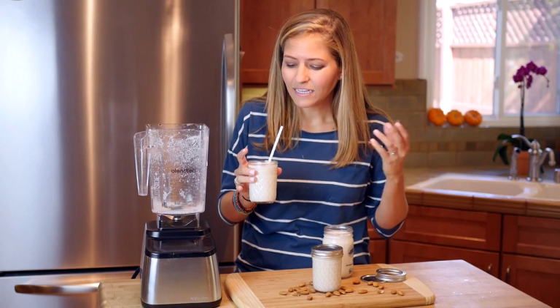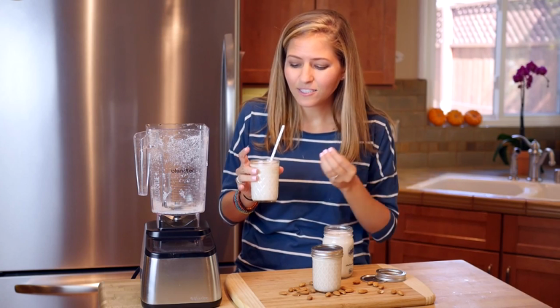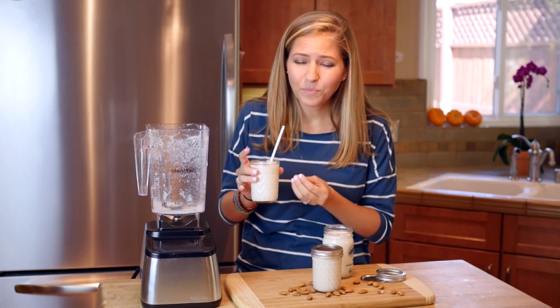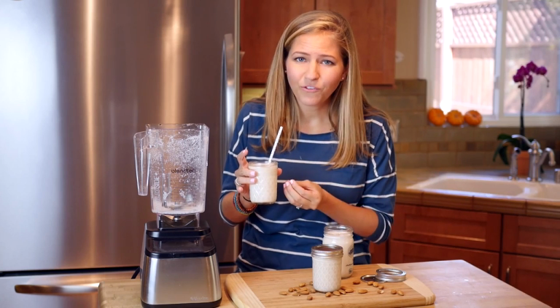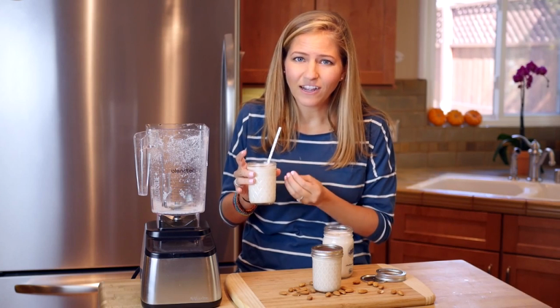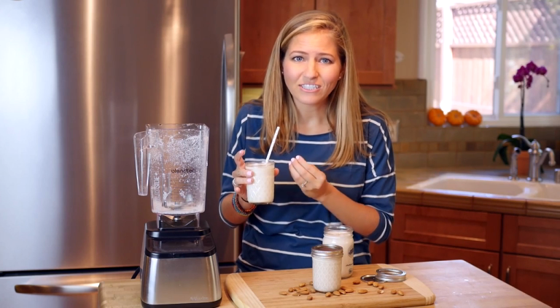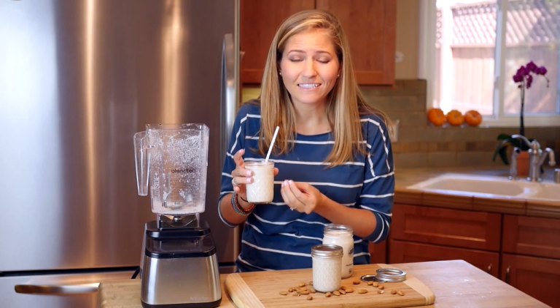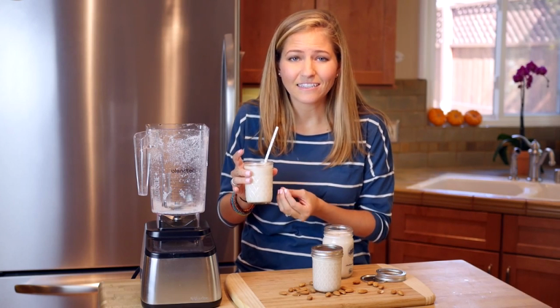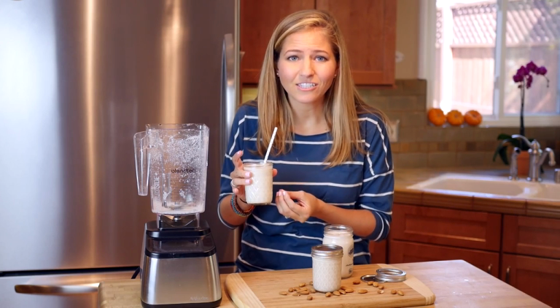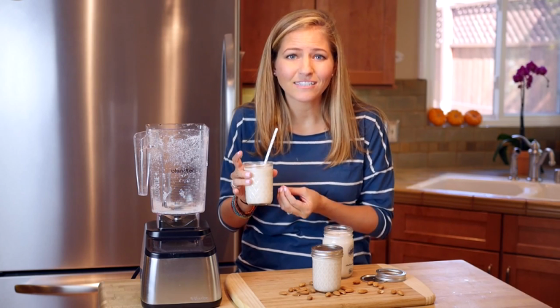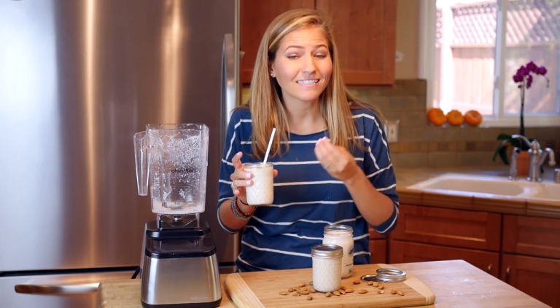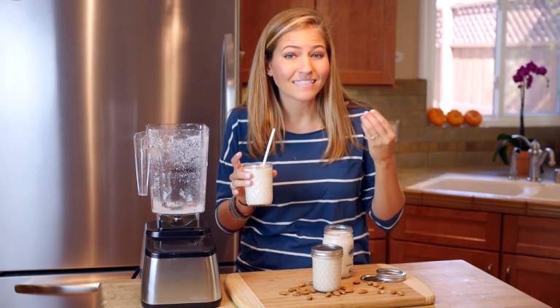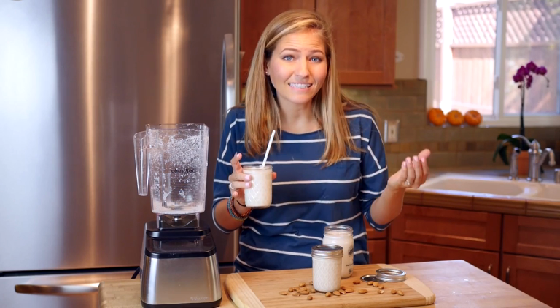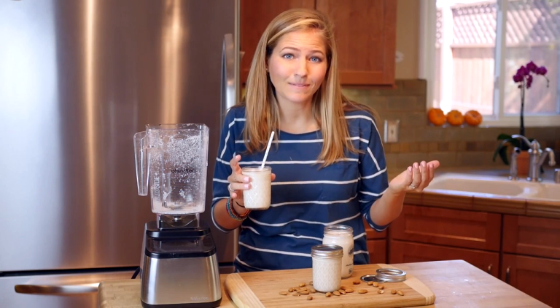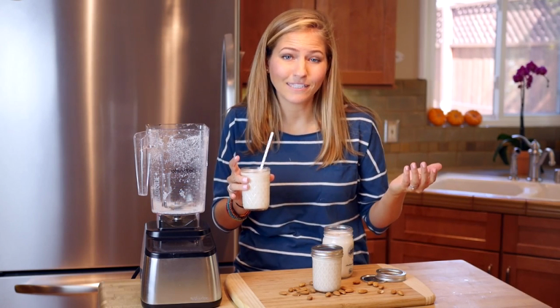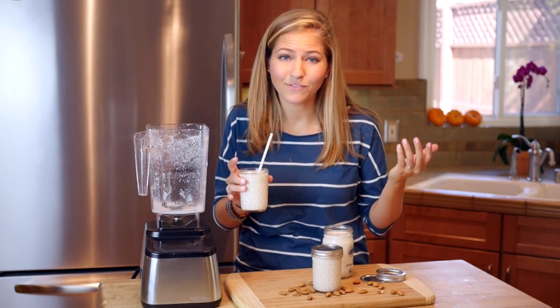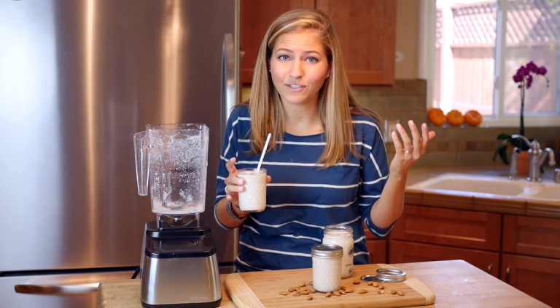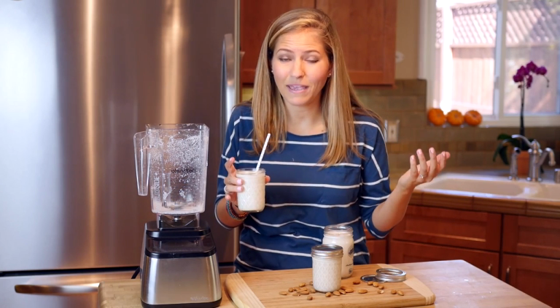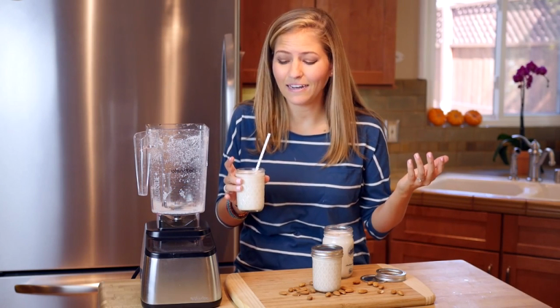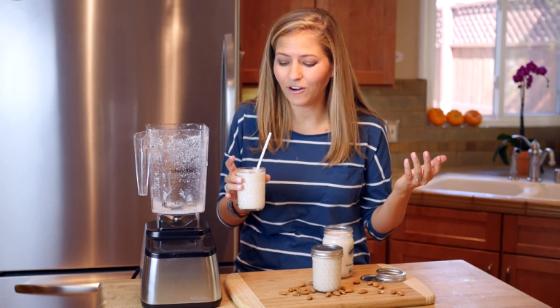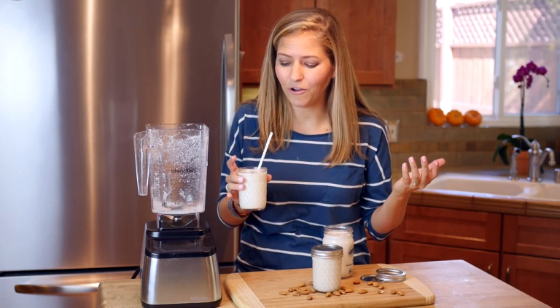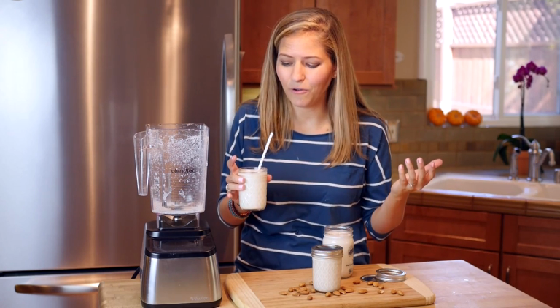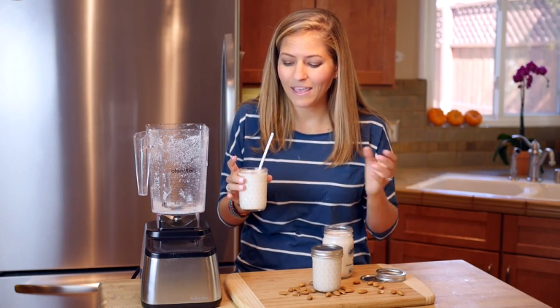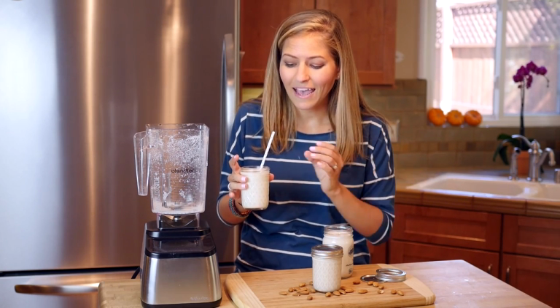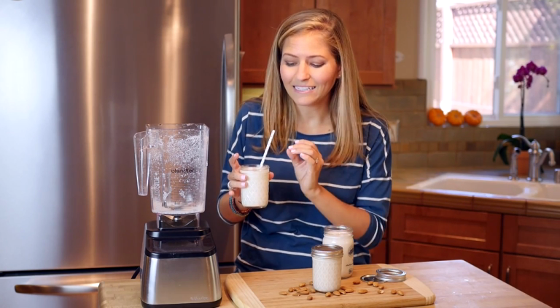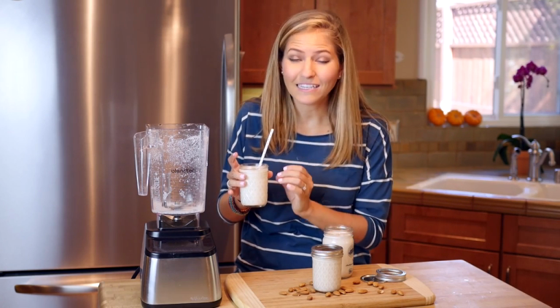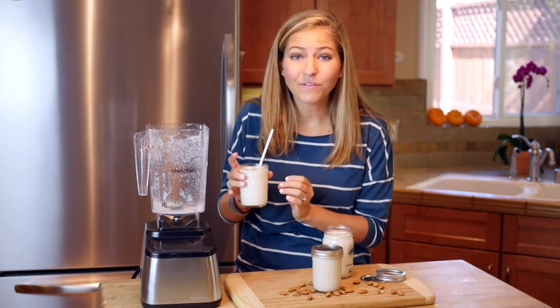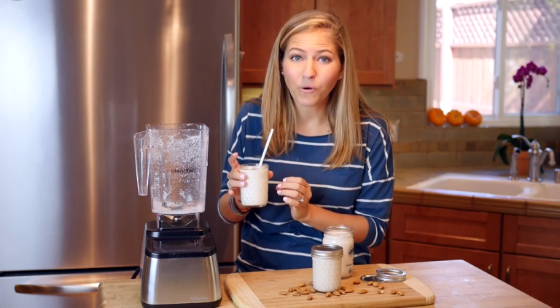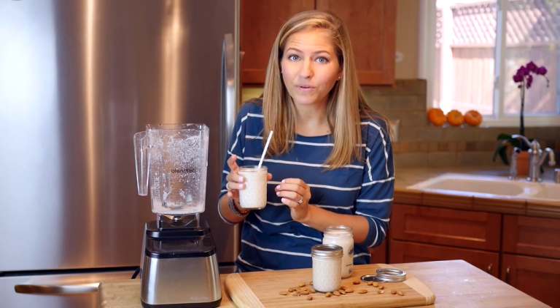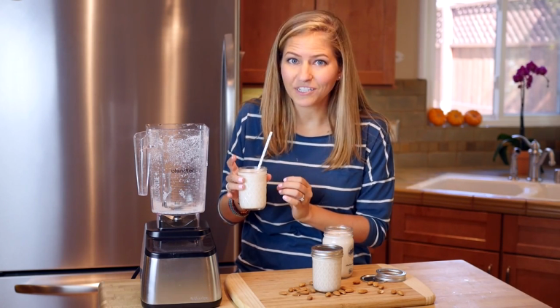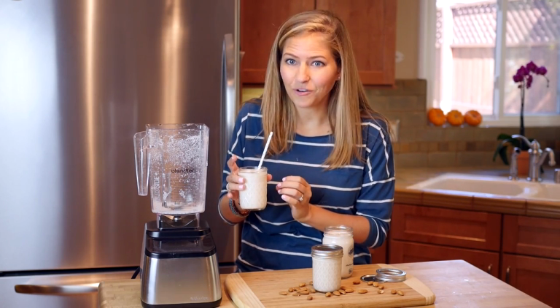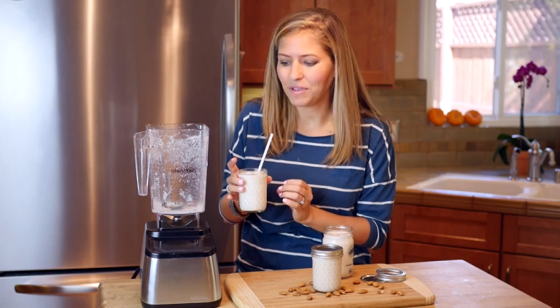It's super fresh, it's delicious, it's less expensive because you're making it on your own, and it's even more rich and creamy.